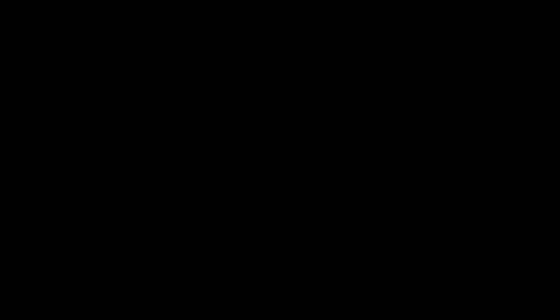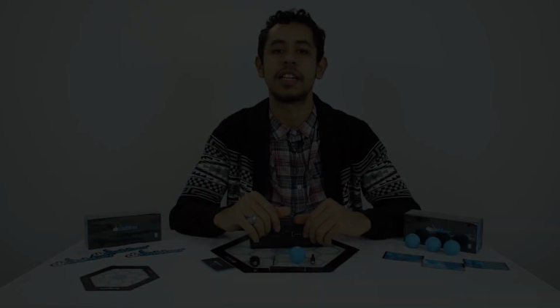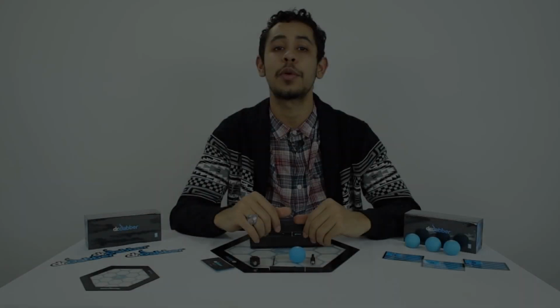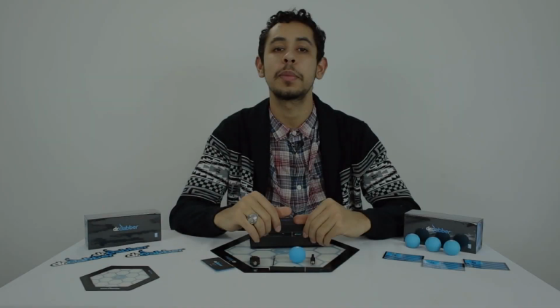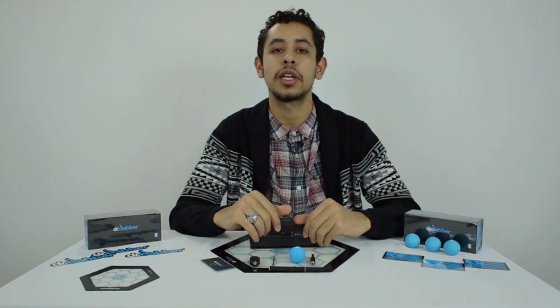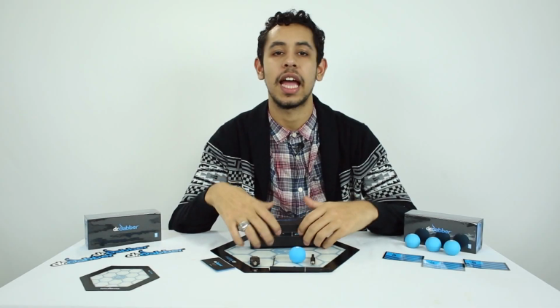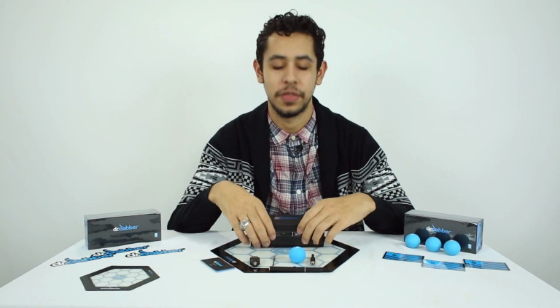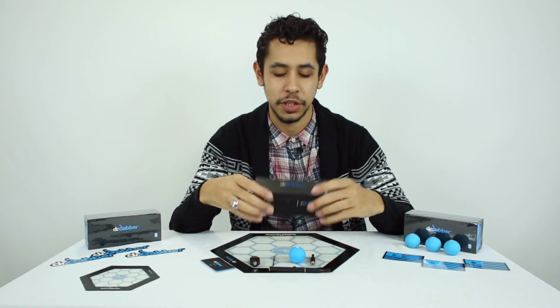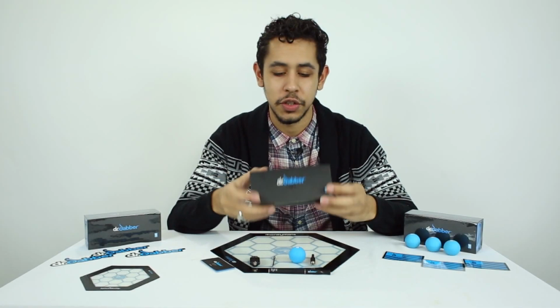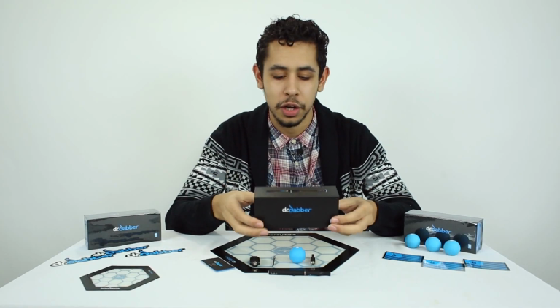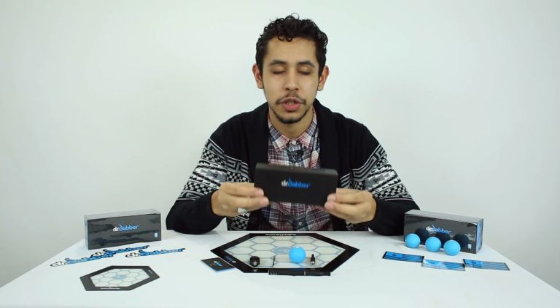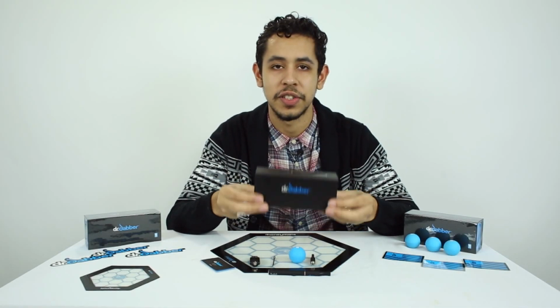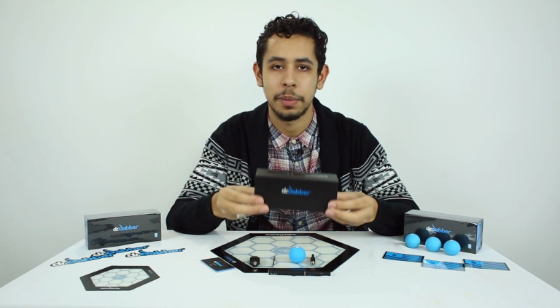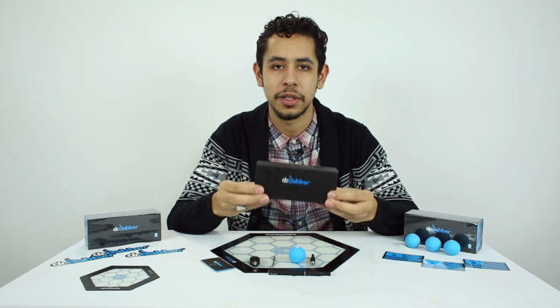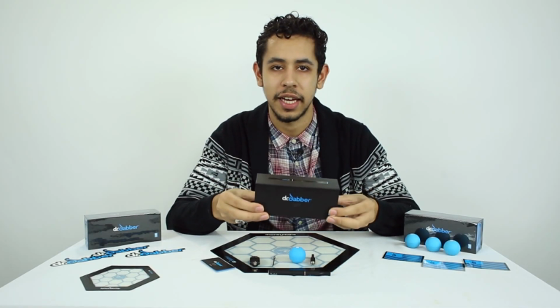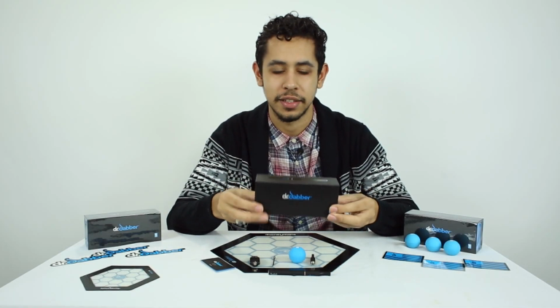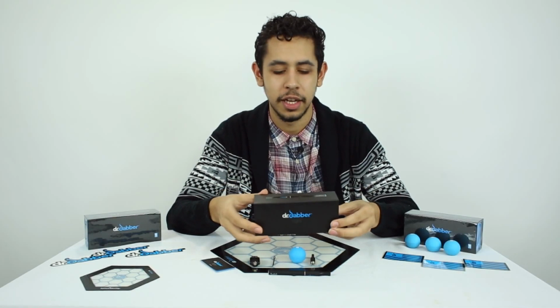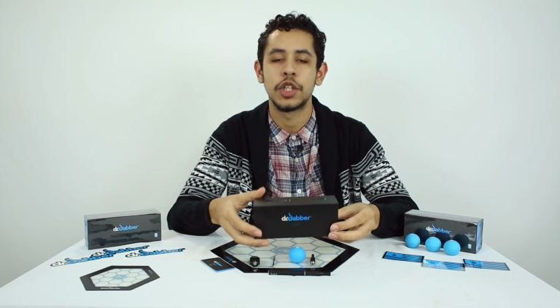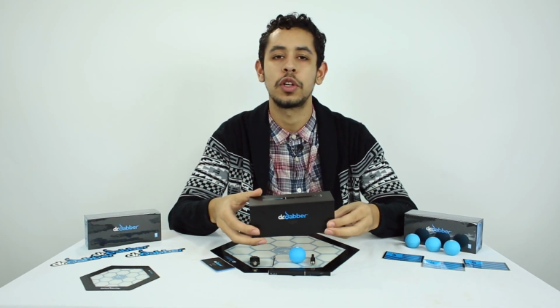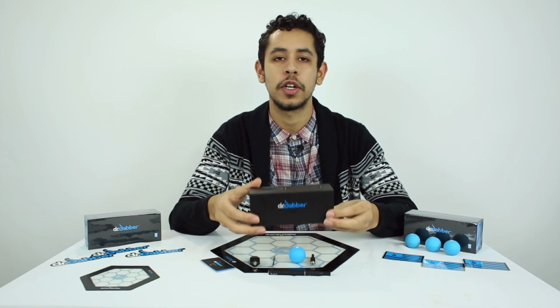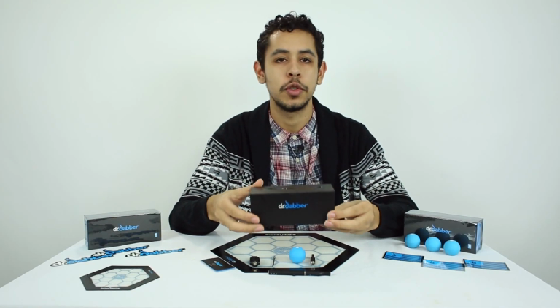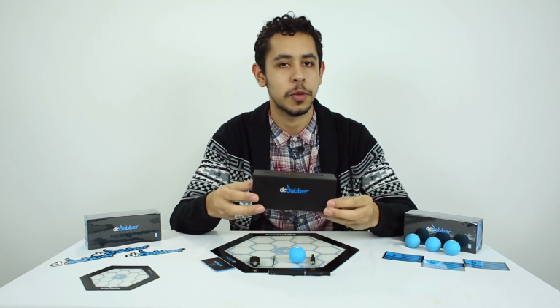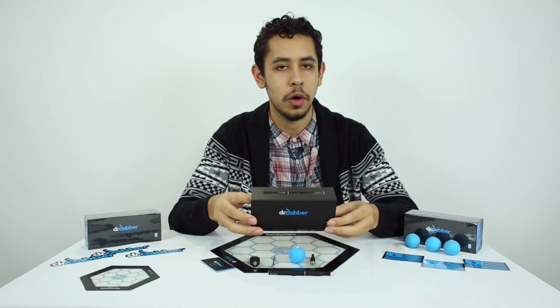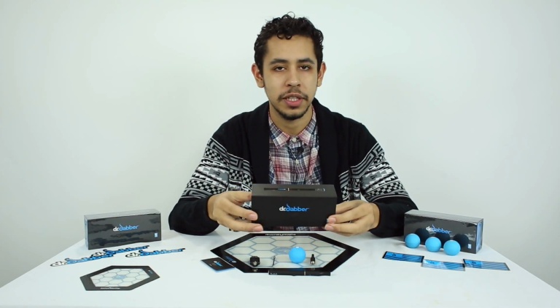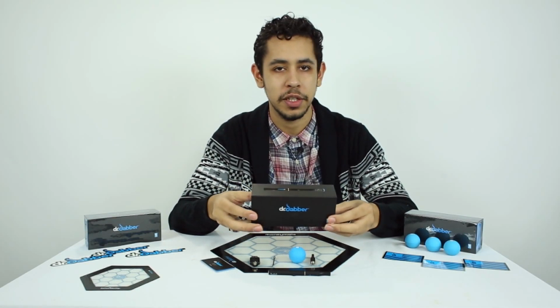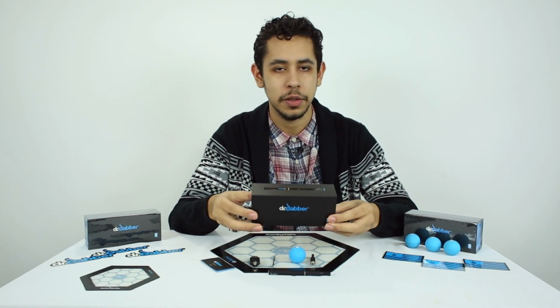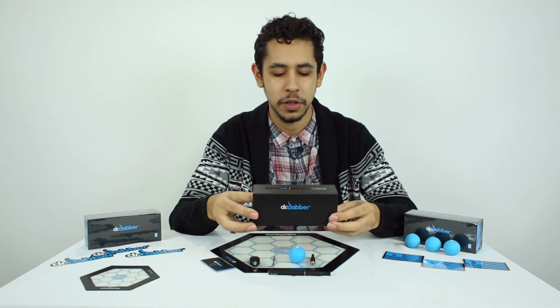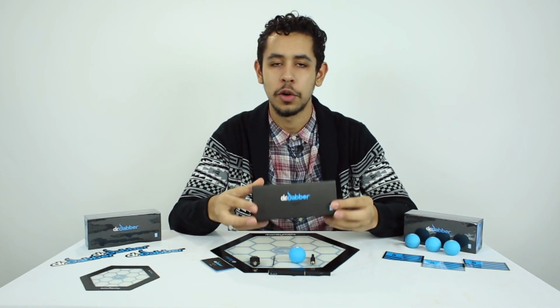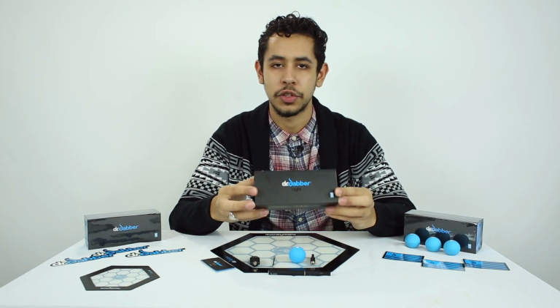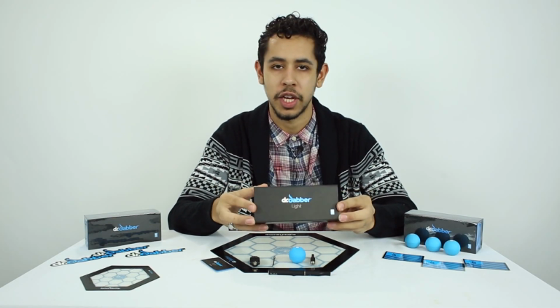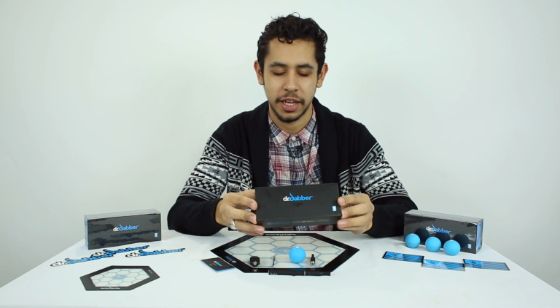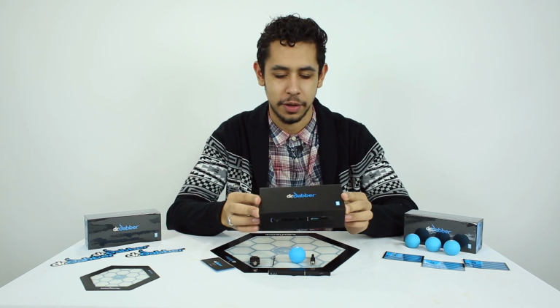Today we're going to be looking at the Dr. Dabra Light. It's one of our new smoking deals. Let's check it out.